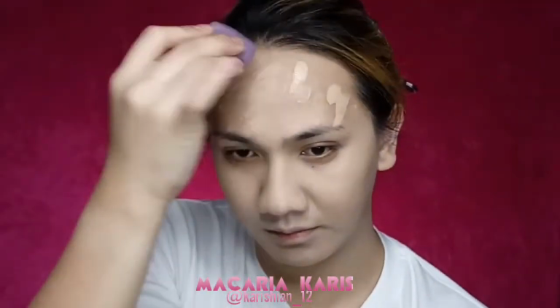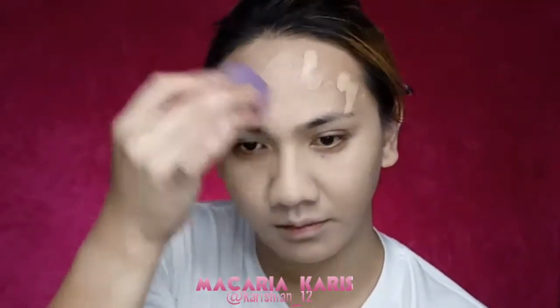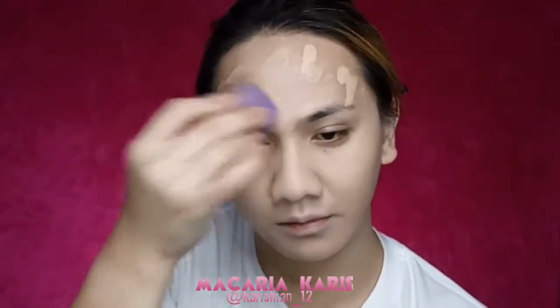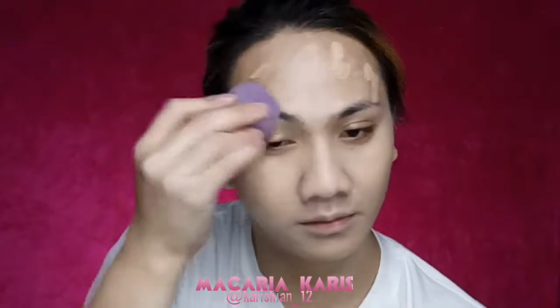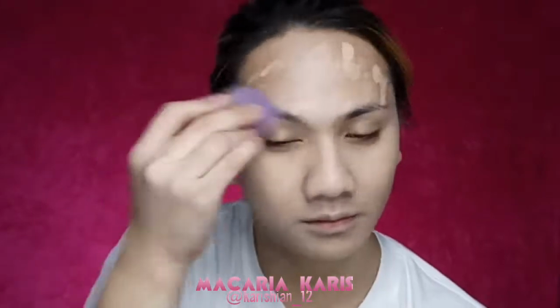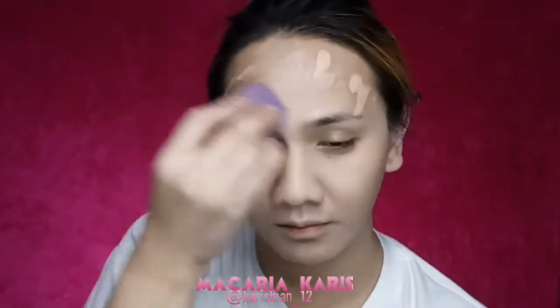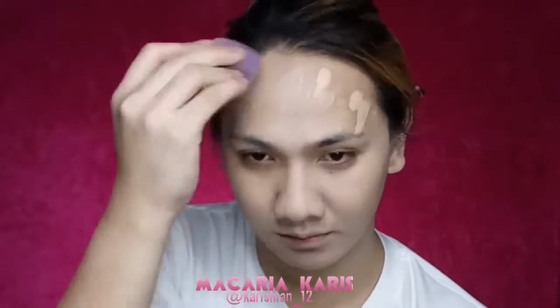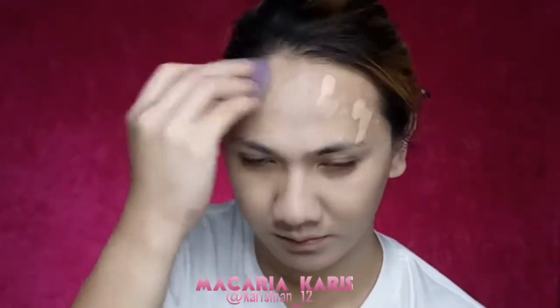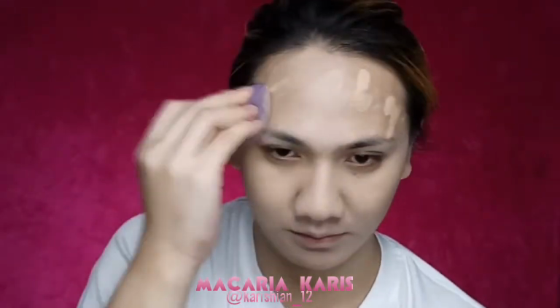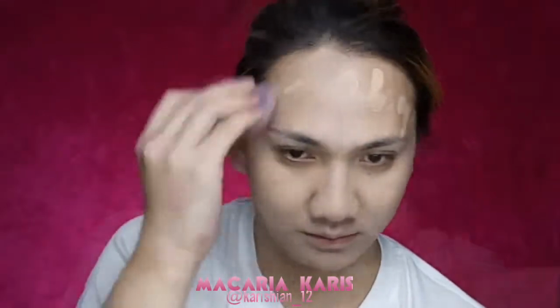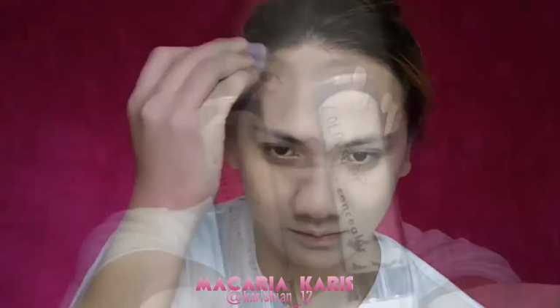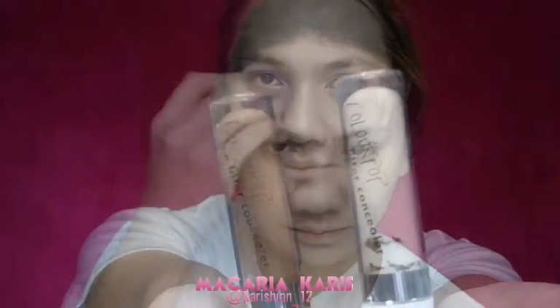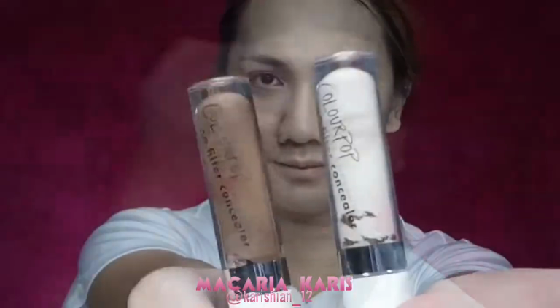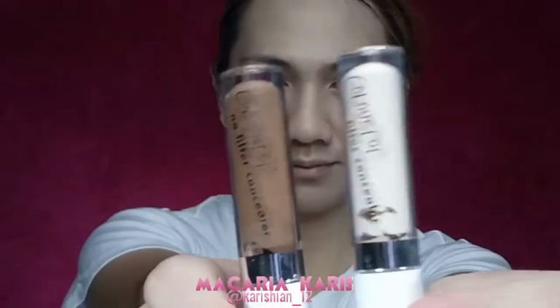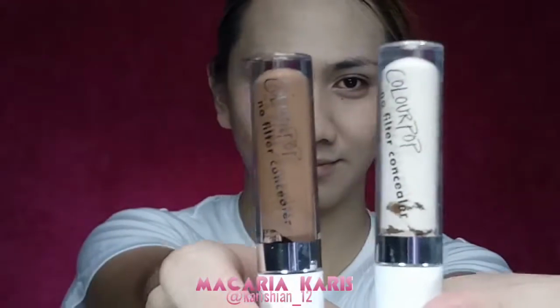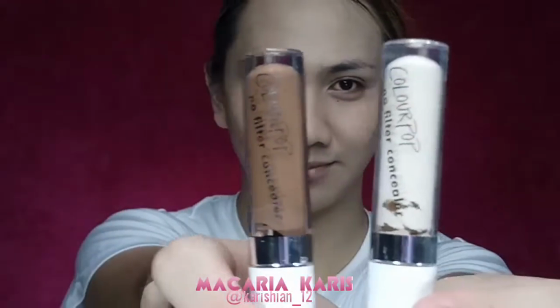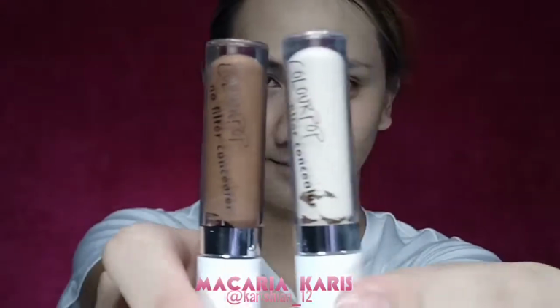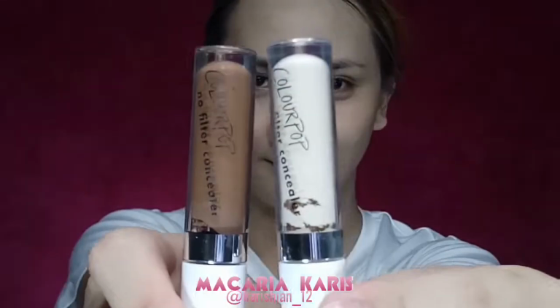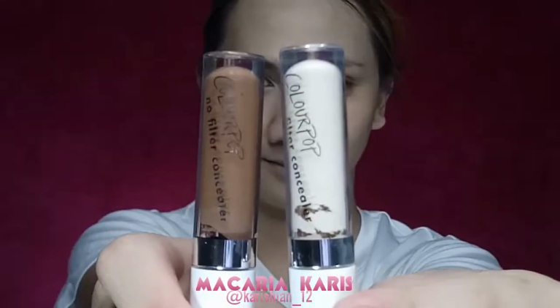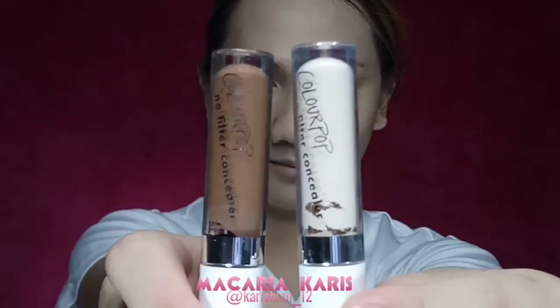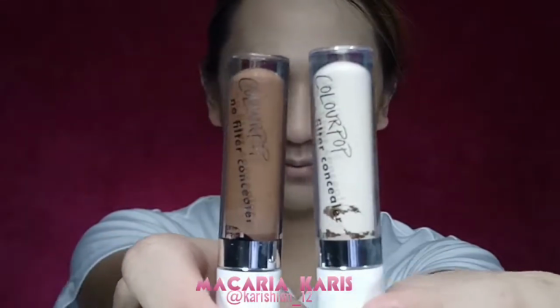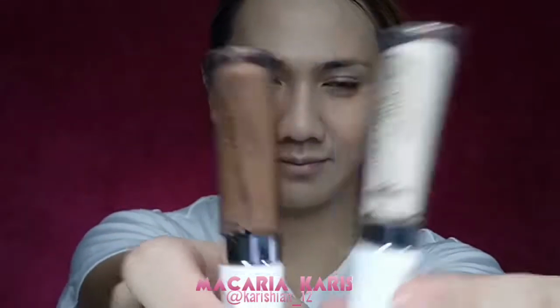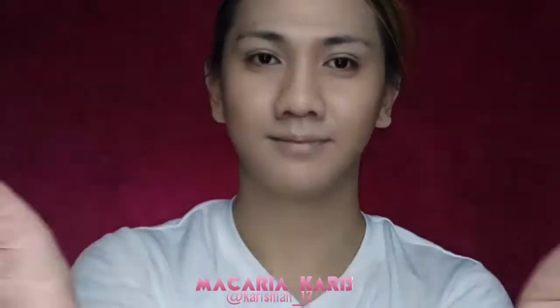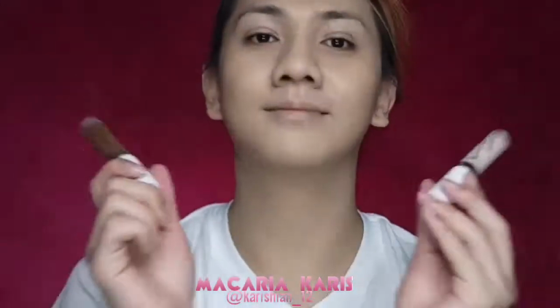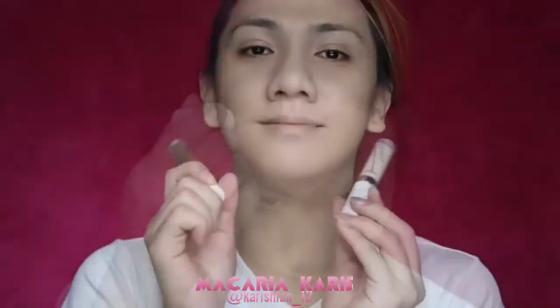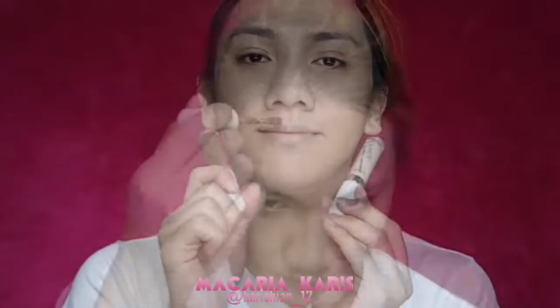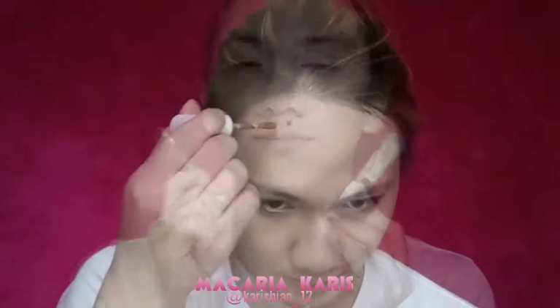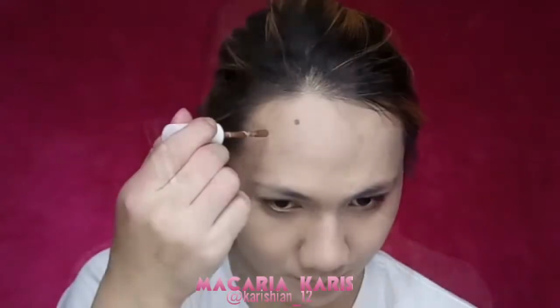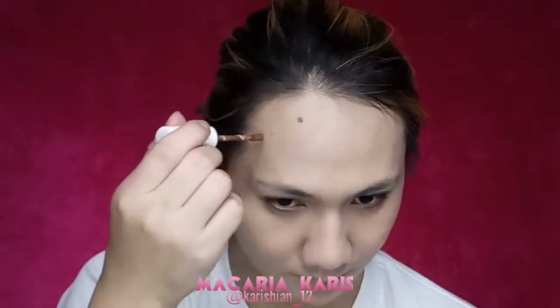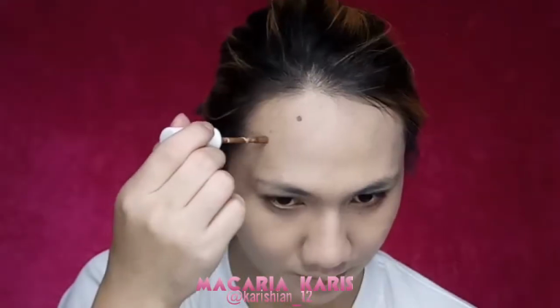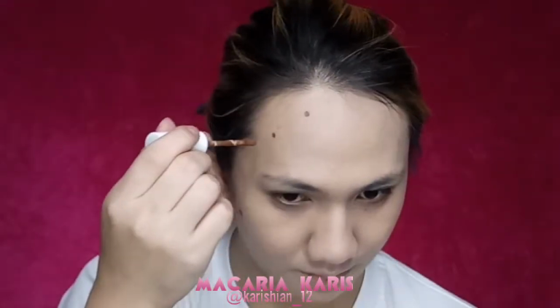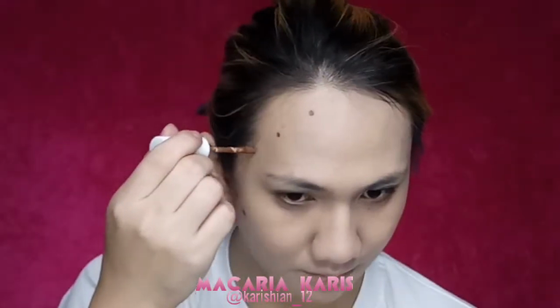And for blending, I will be using my favorite Elfes Cosmetics Chisel Buff. For my concealer and my contour,